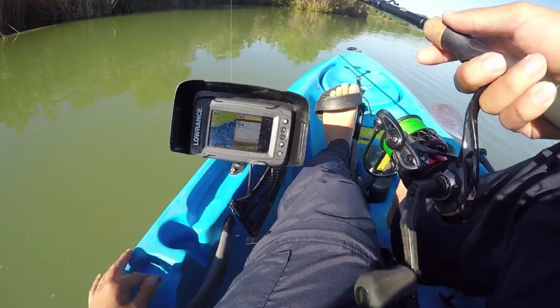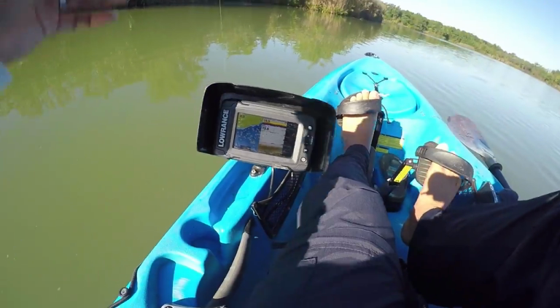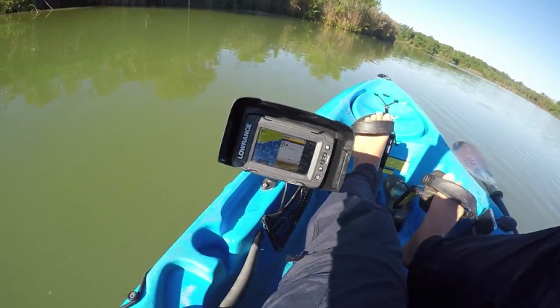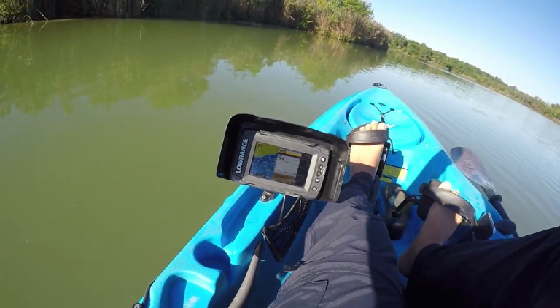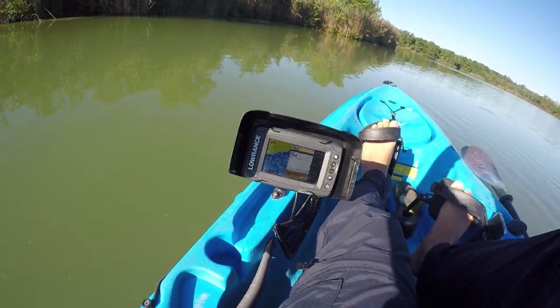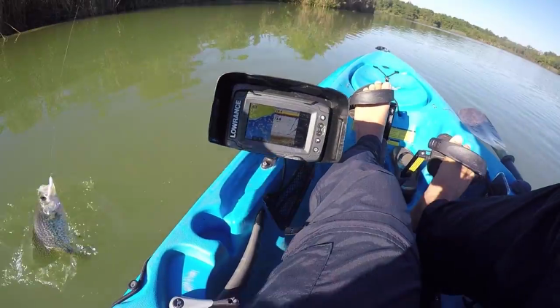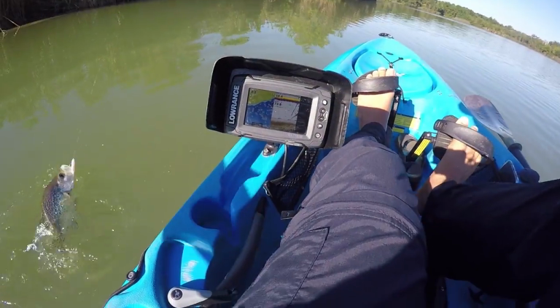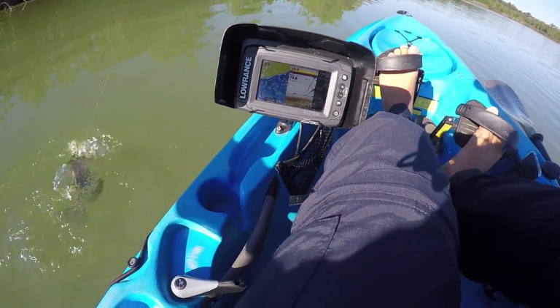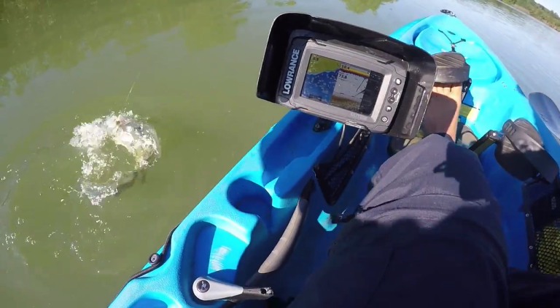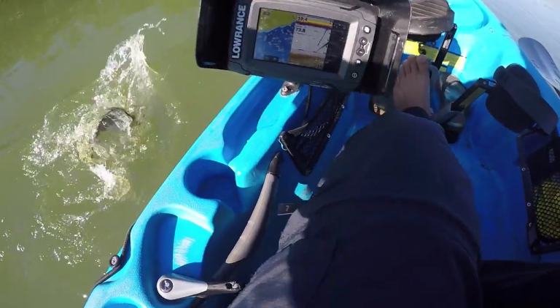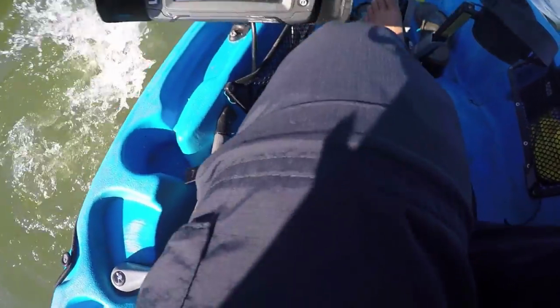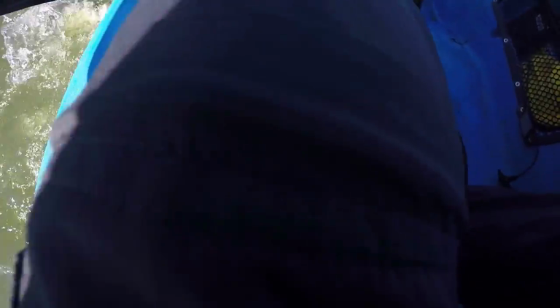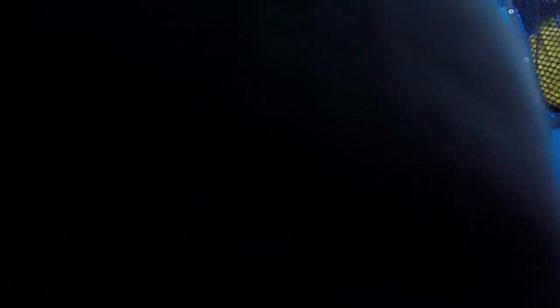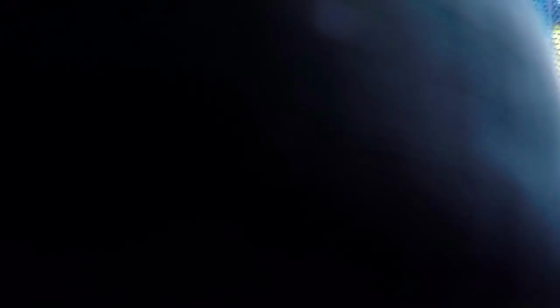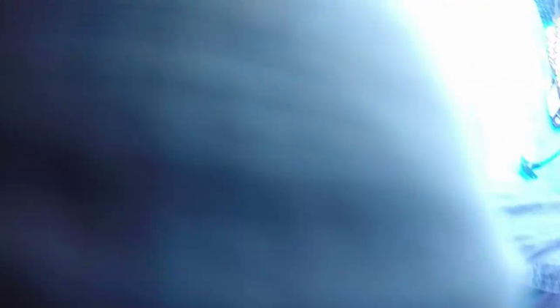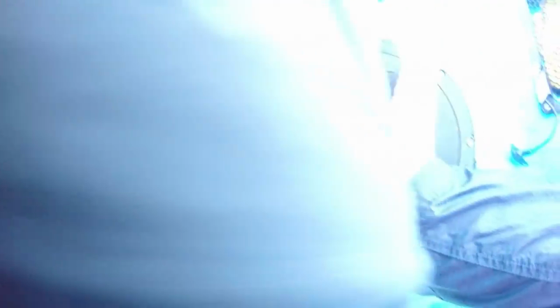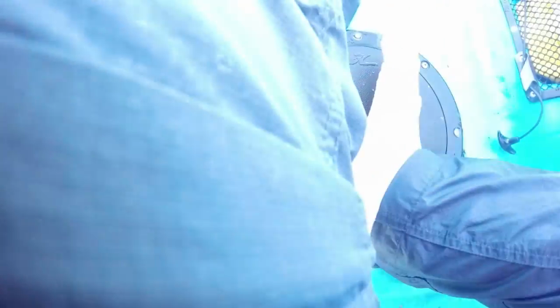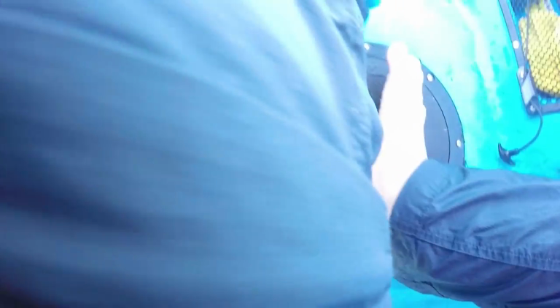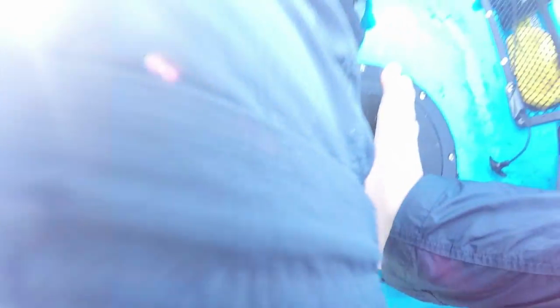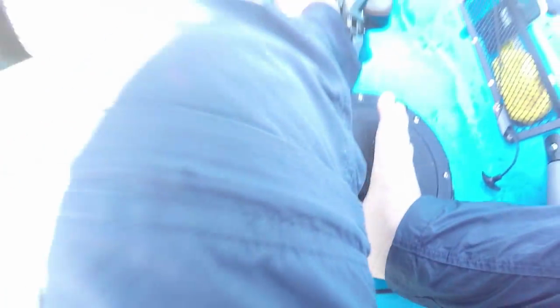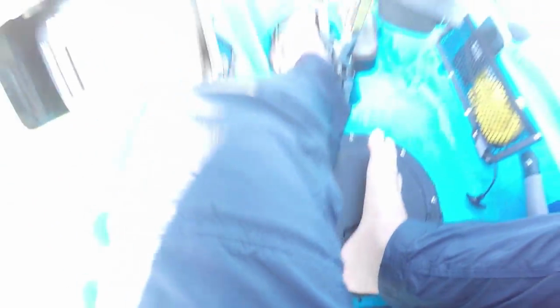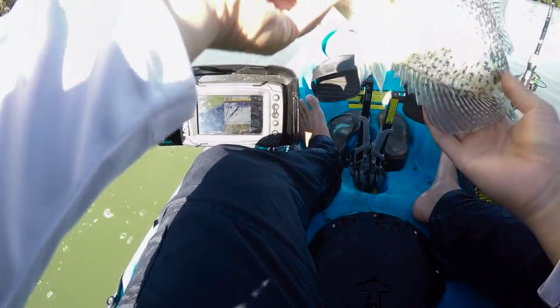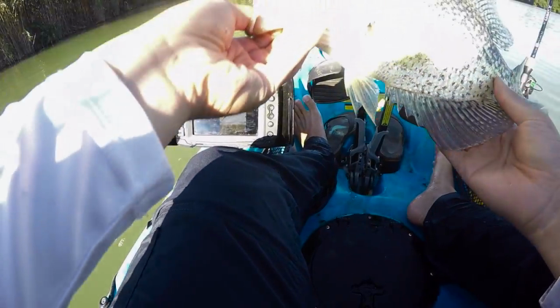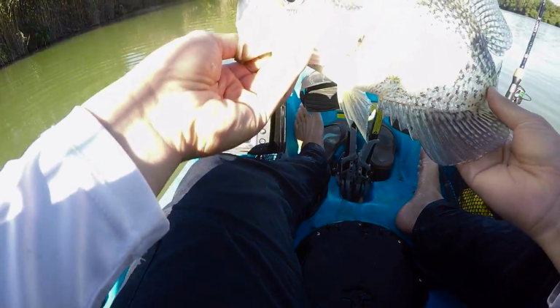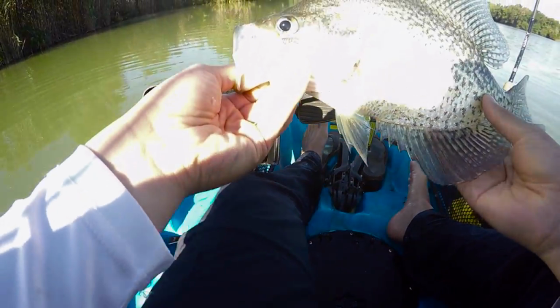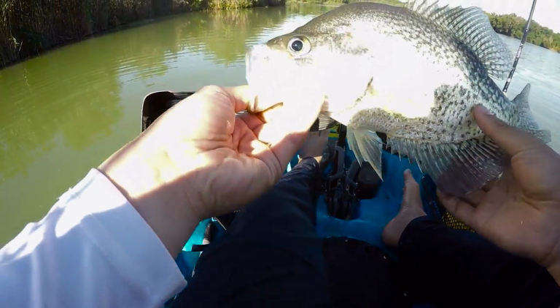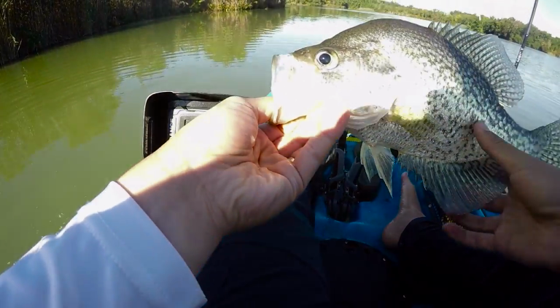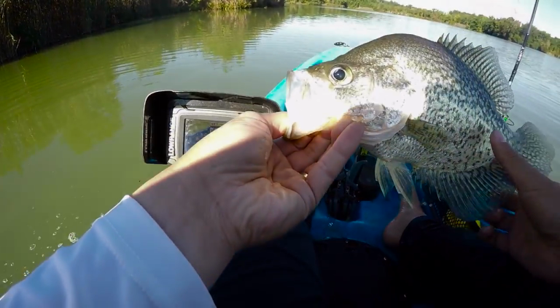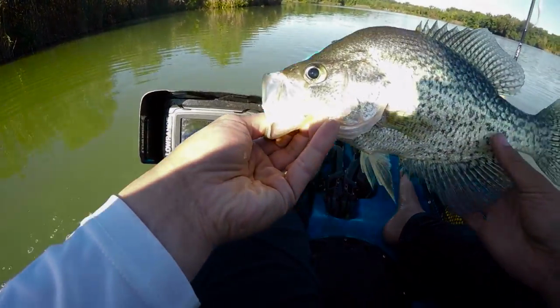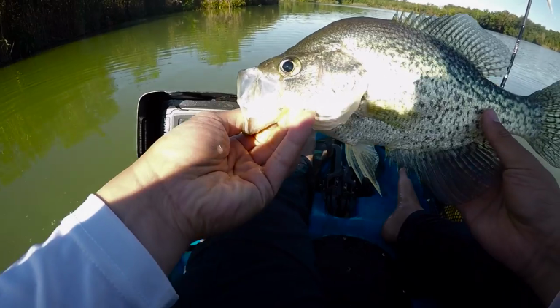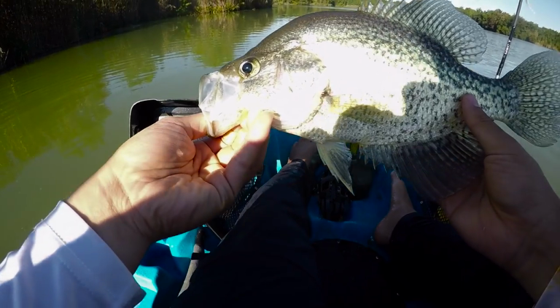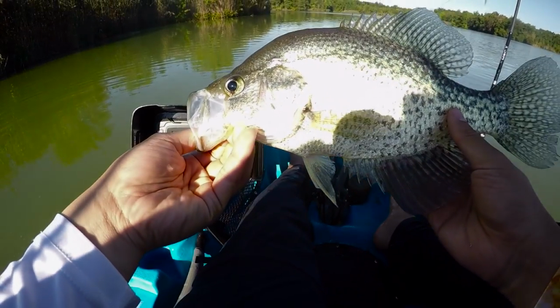Fish on! Whoa! Guys, look at this freaking giant! This is definitely my biggest one this year!